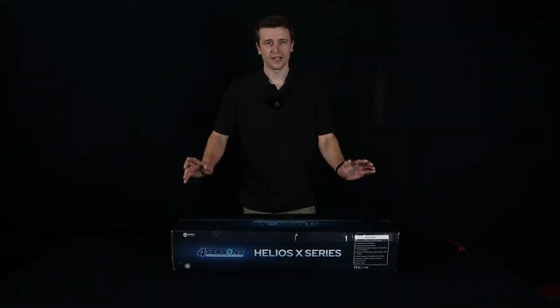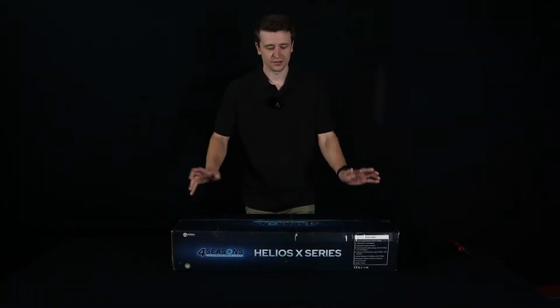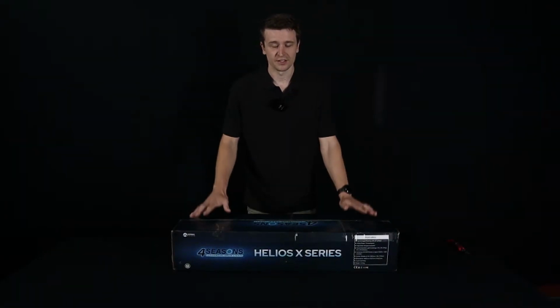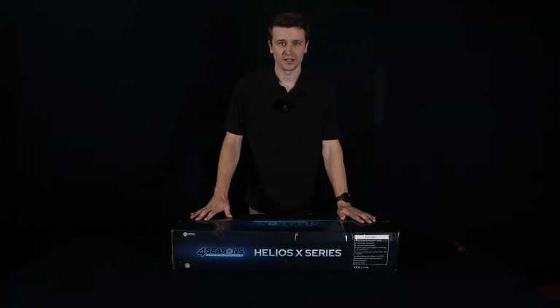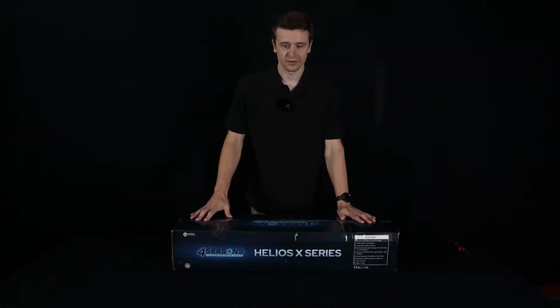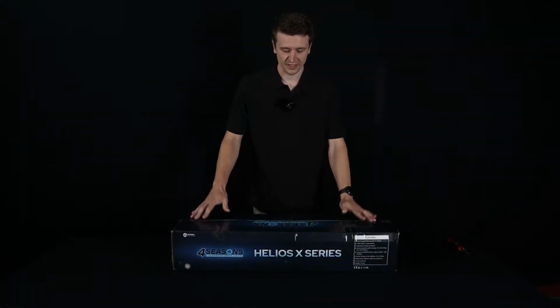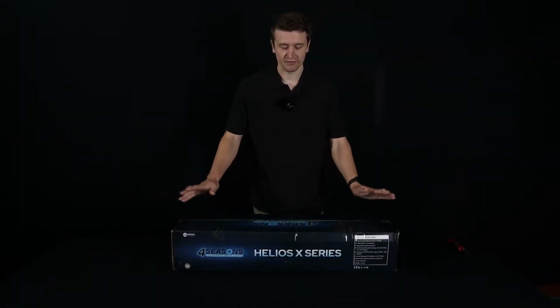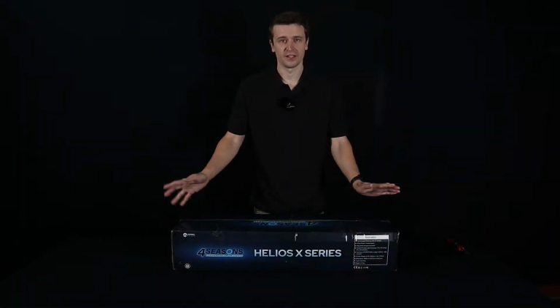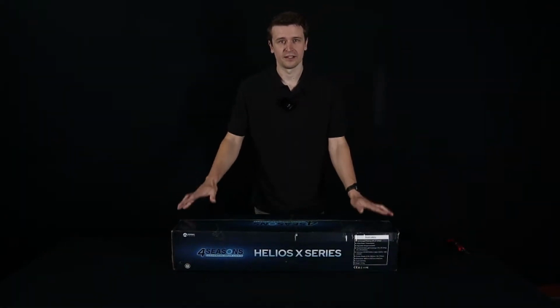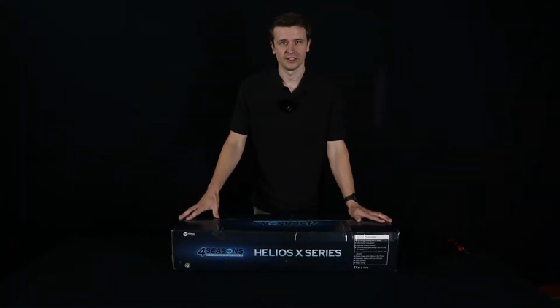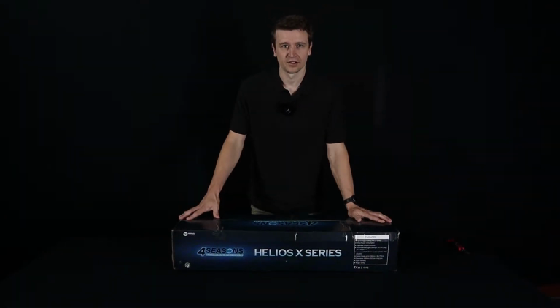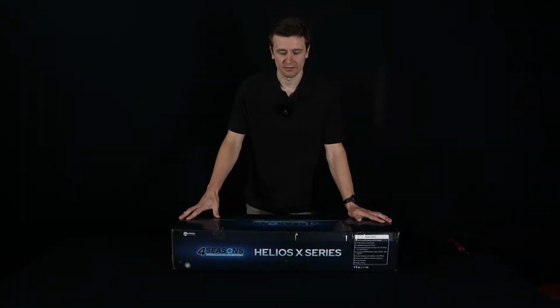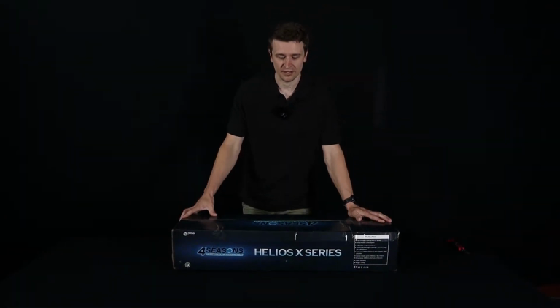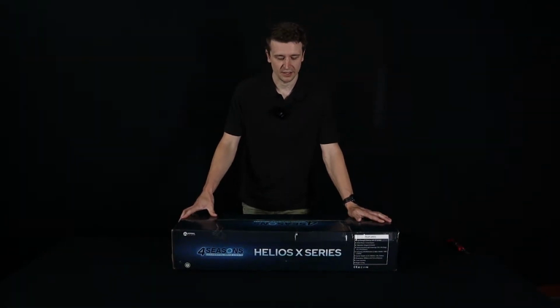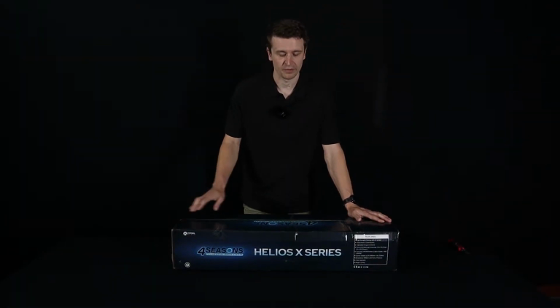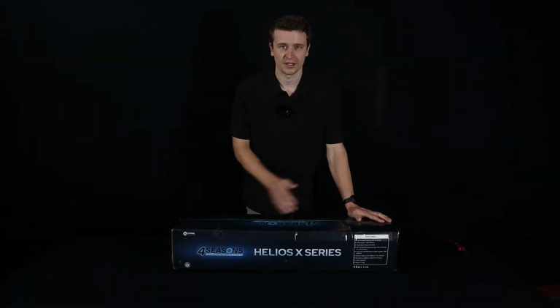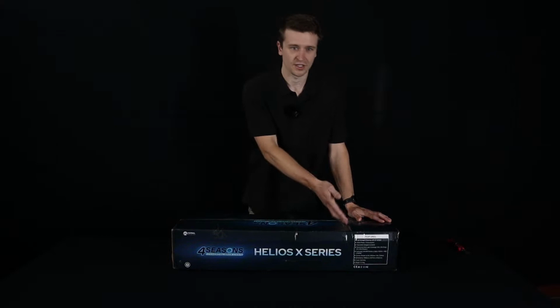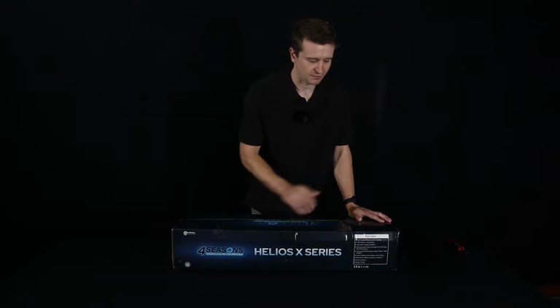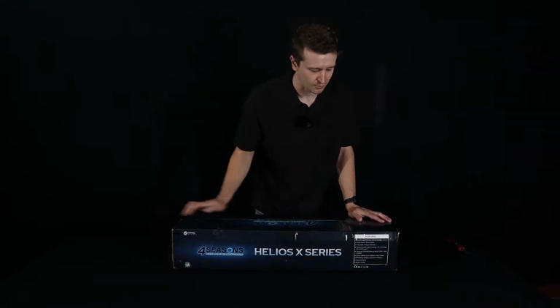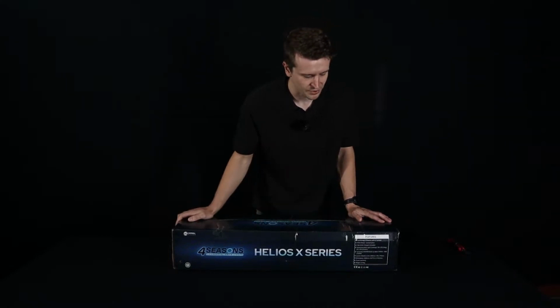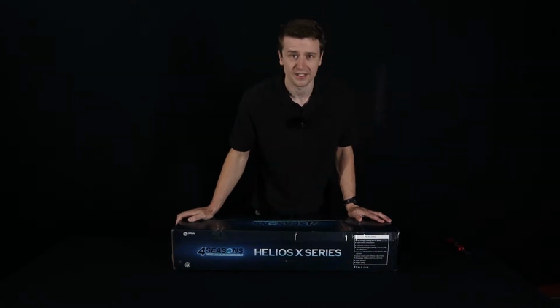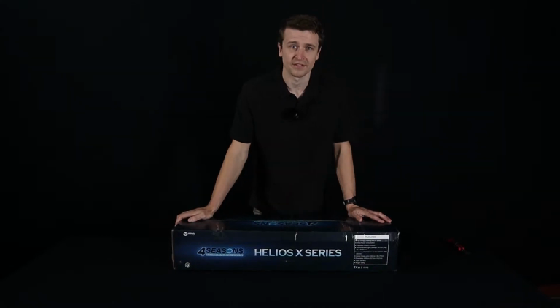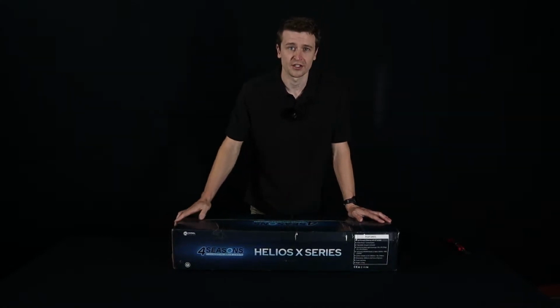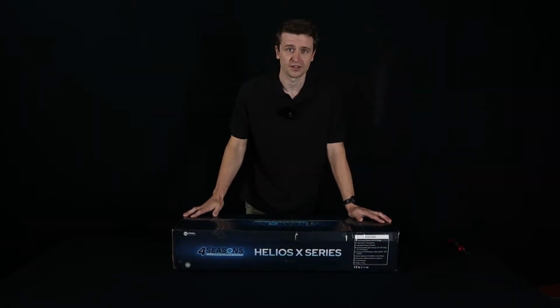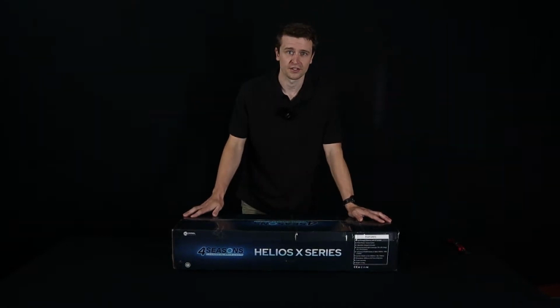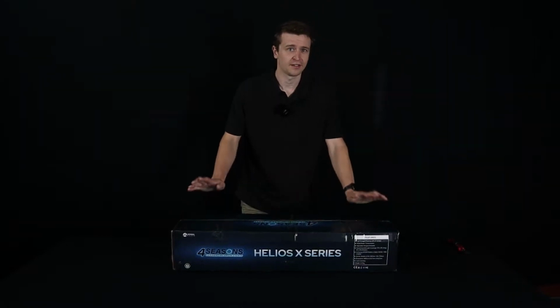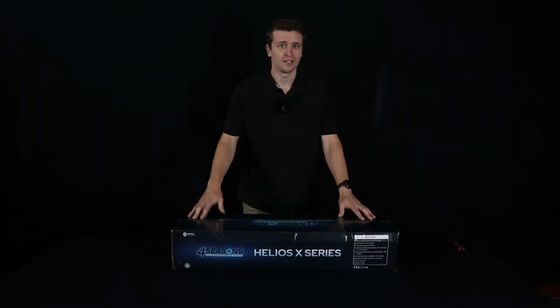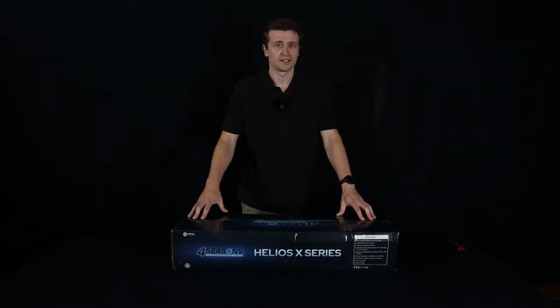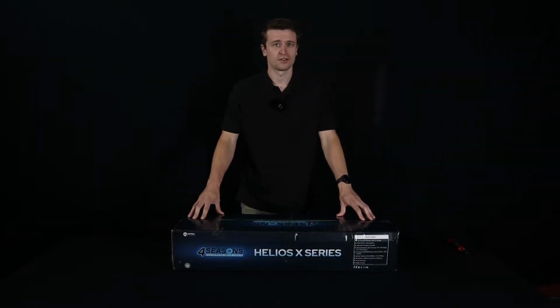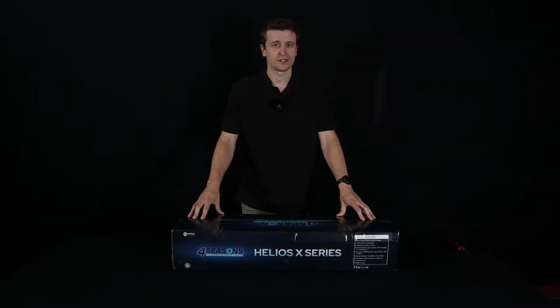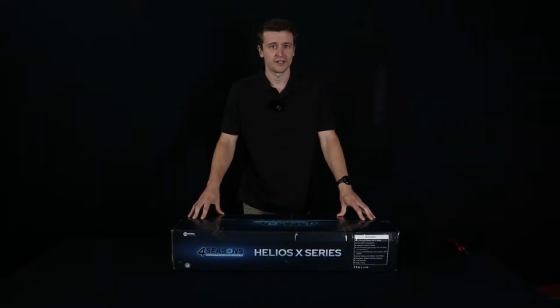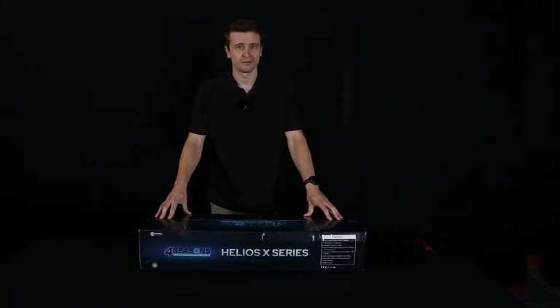On the inside we obviously have the lovely looking box here with all the packaging, labels and specifications on the side. Let's get on to what's inside of it.